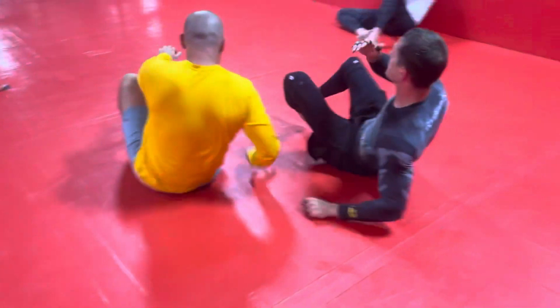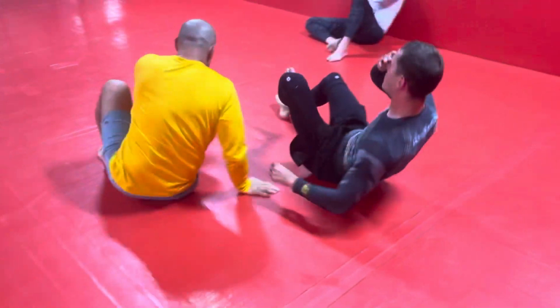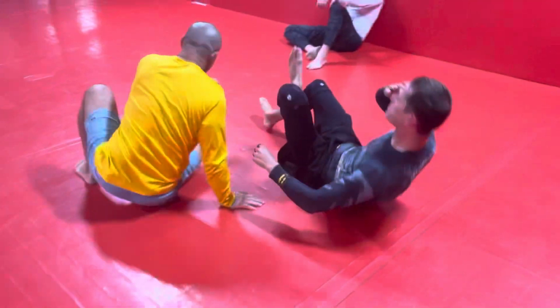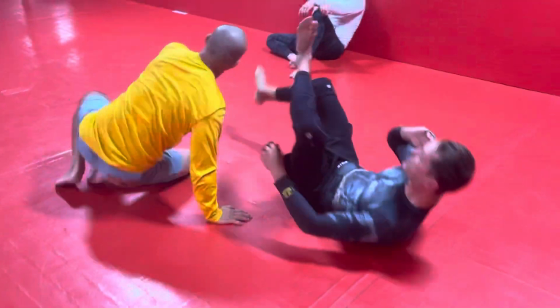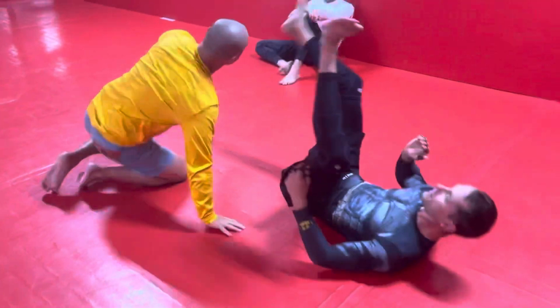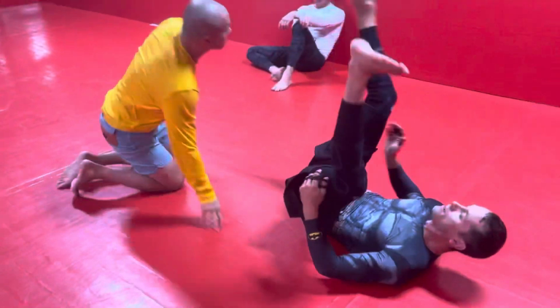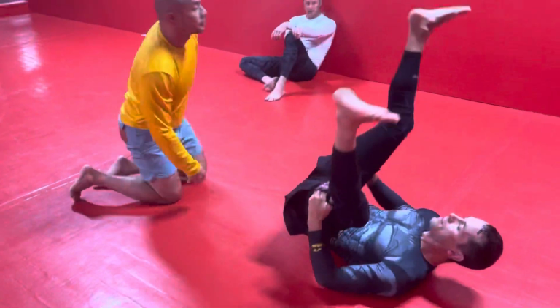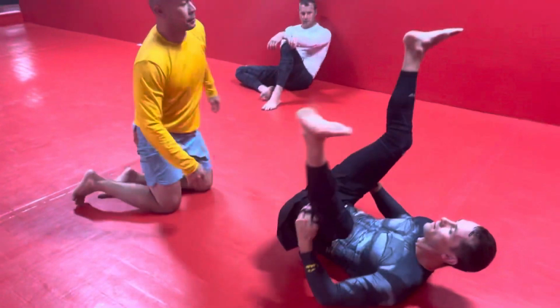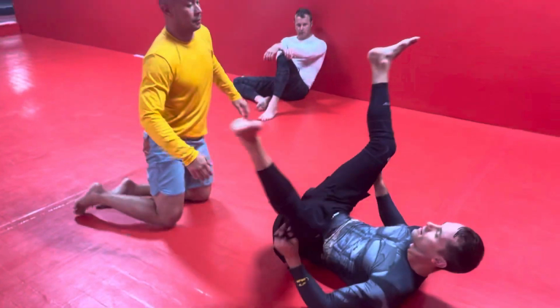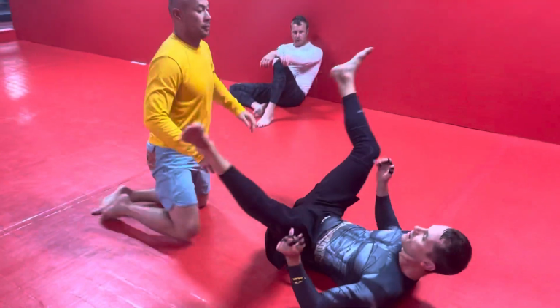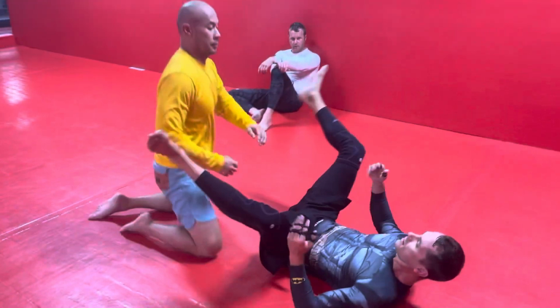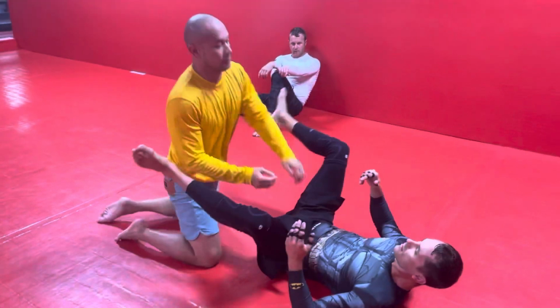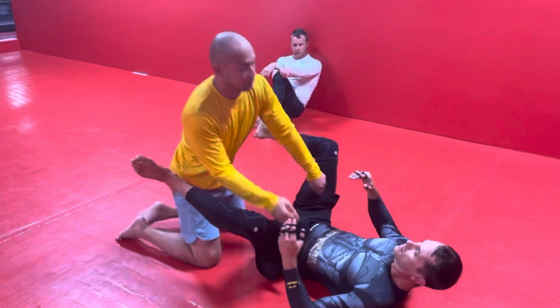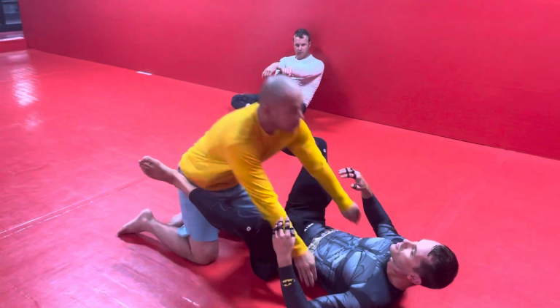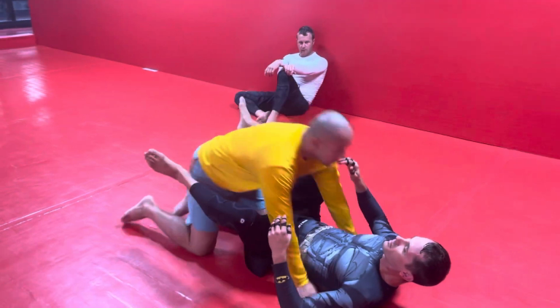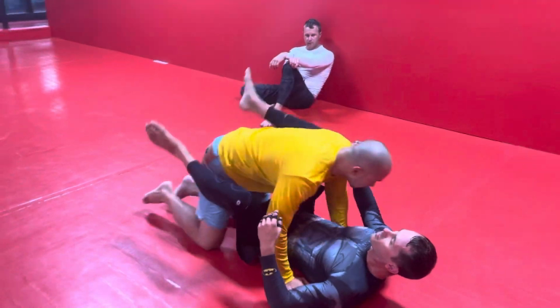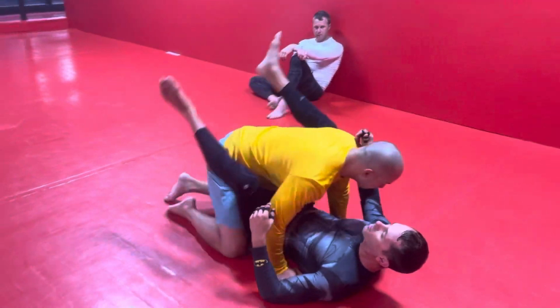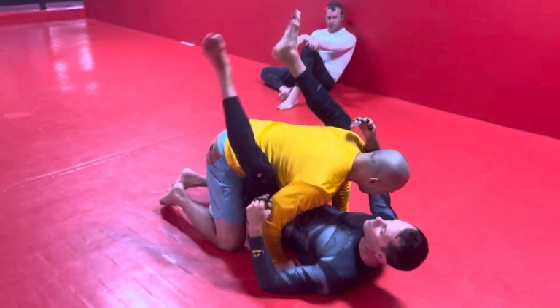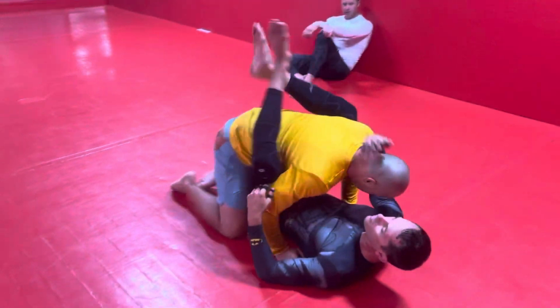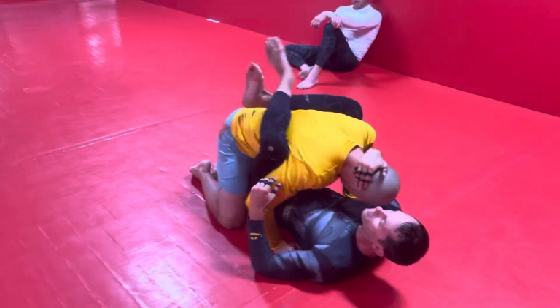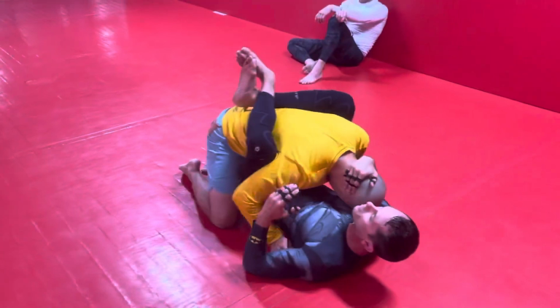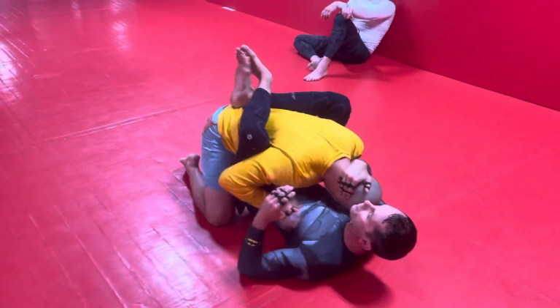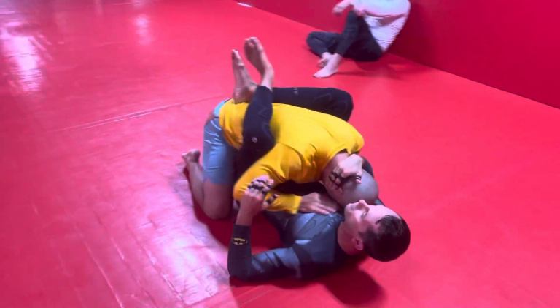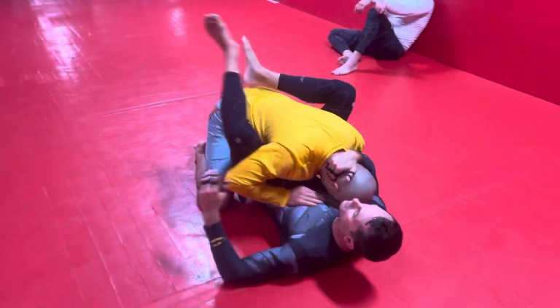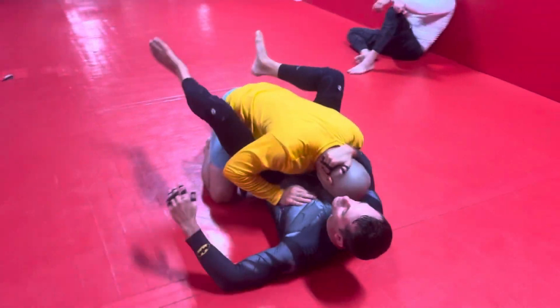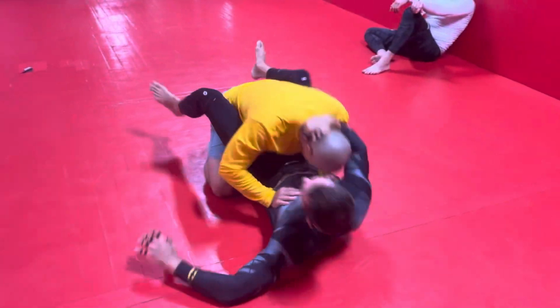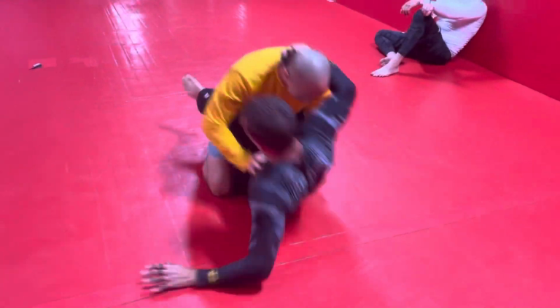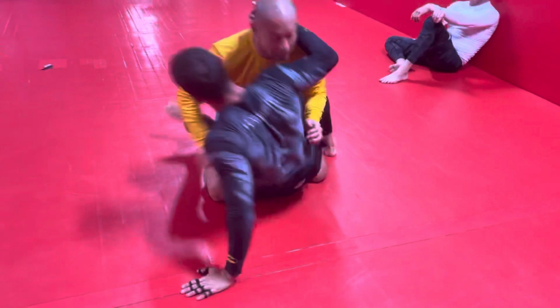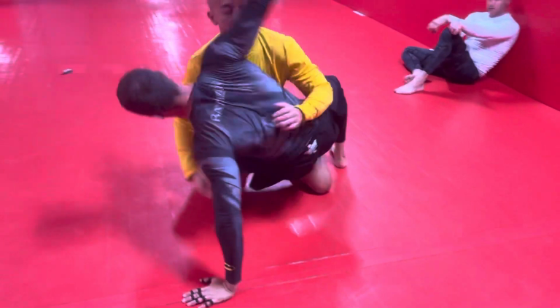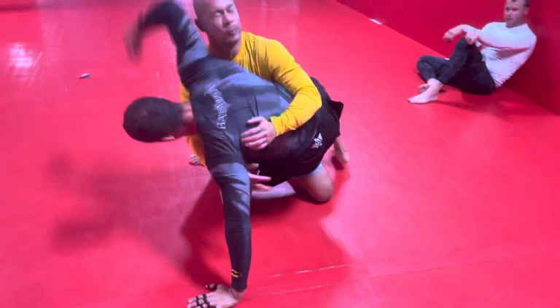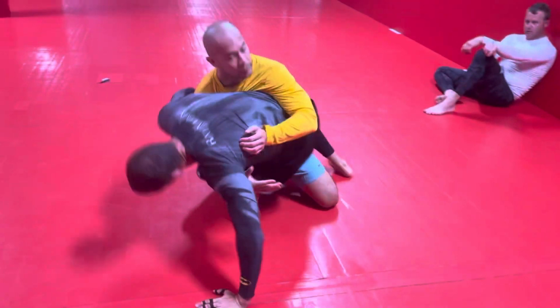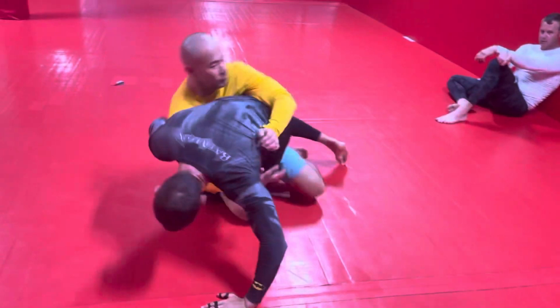At speed, it should be a pretty quick move. He postures up, I come up.